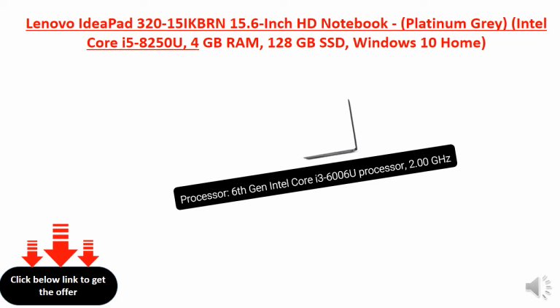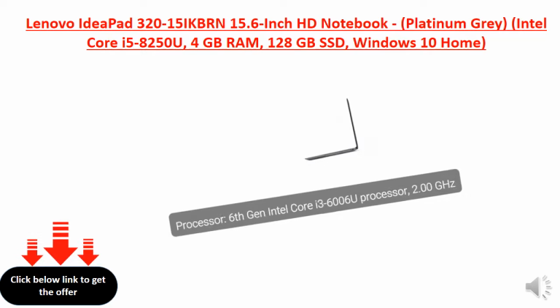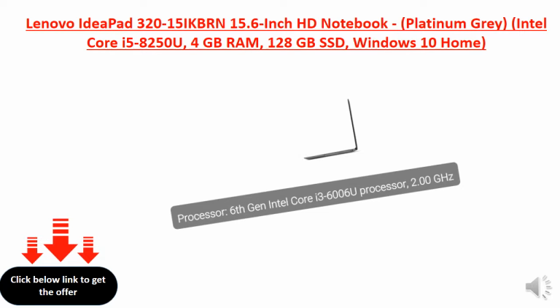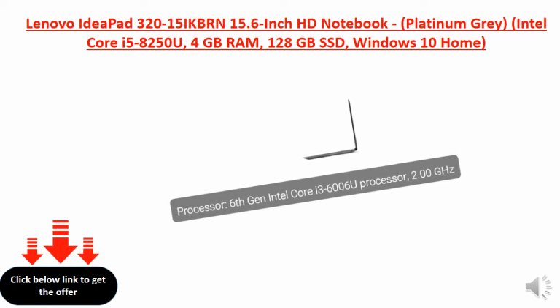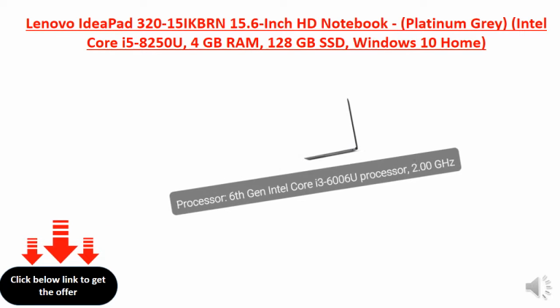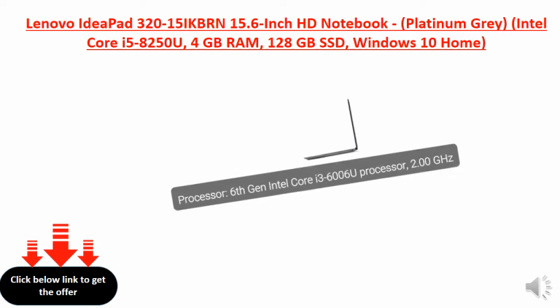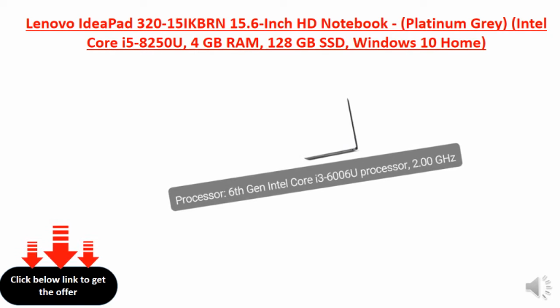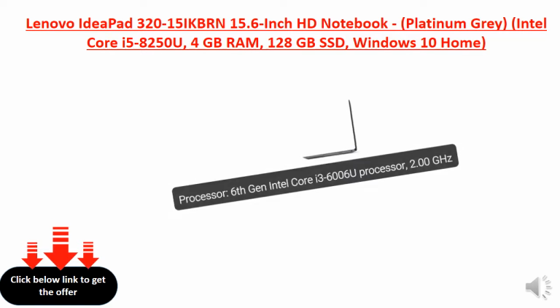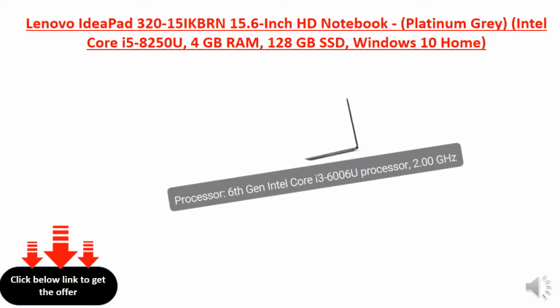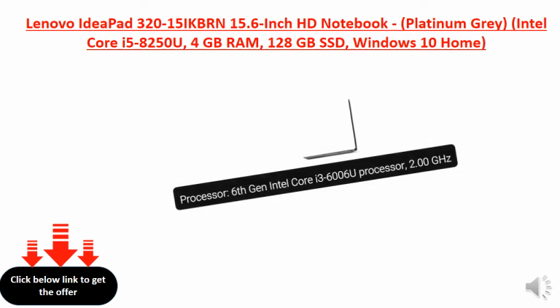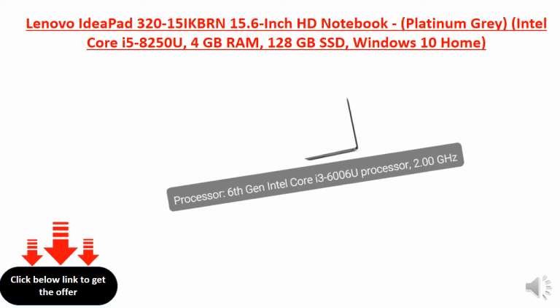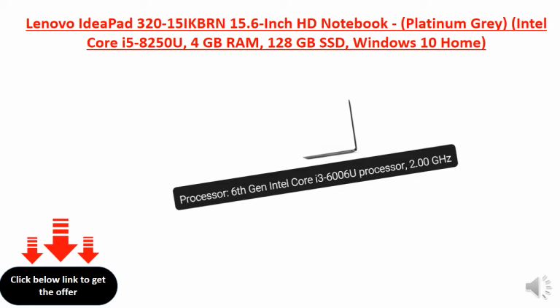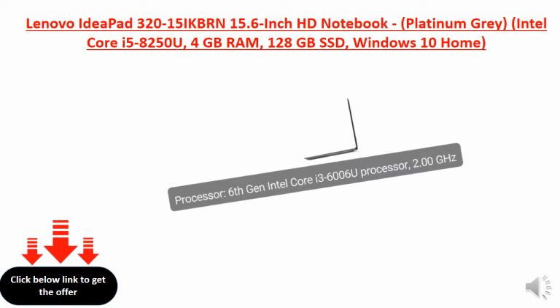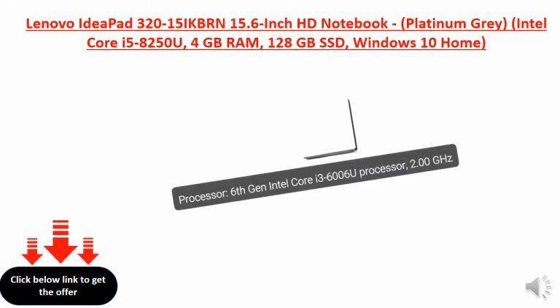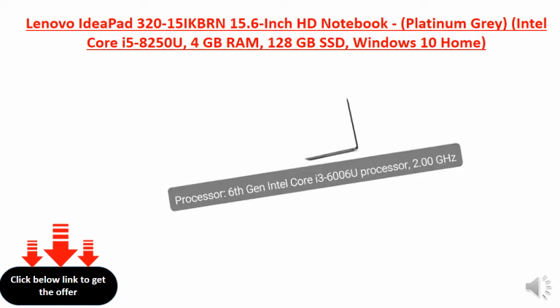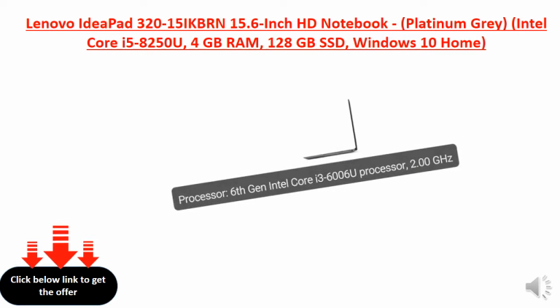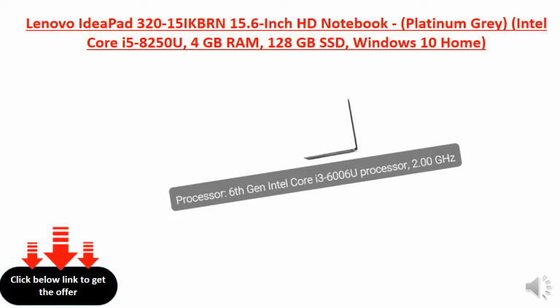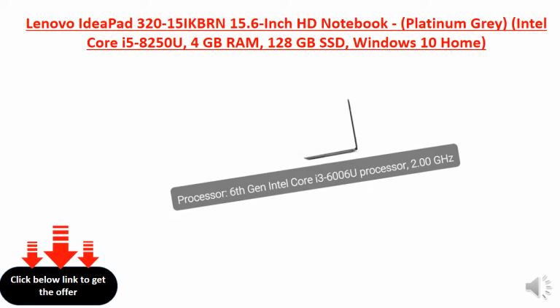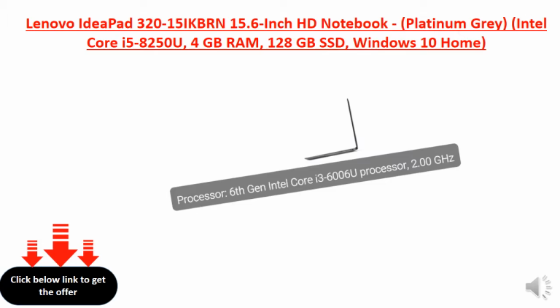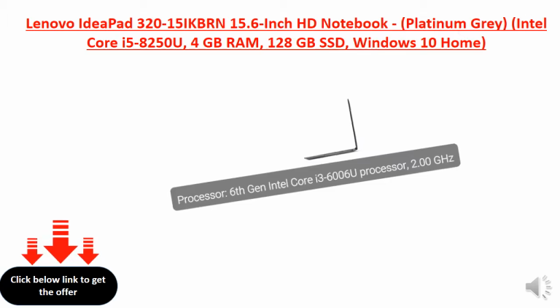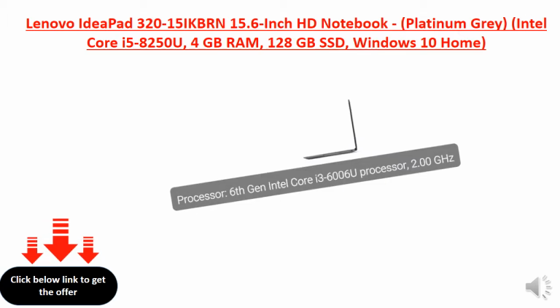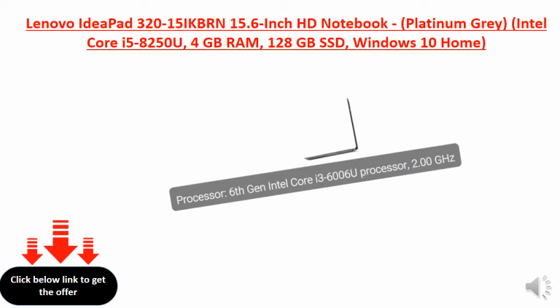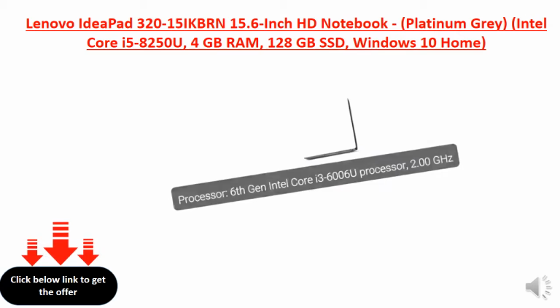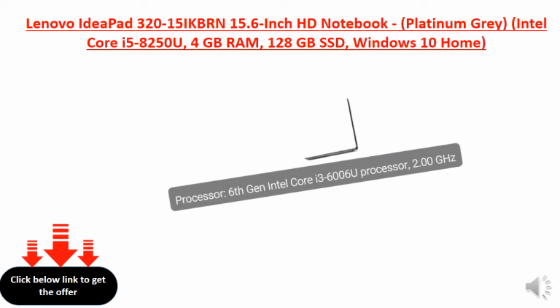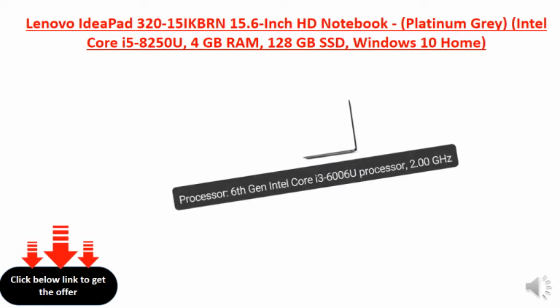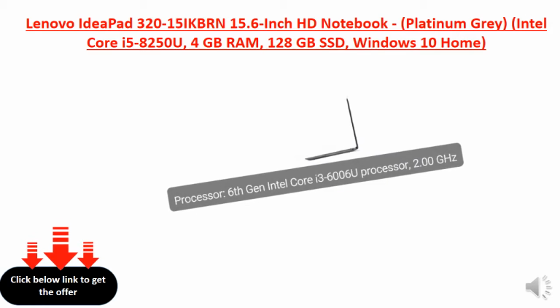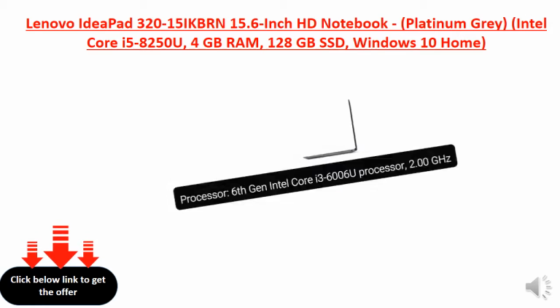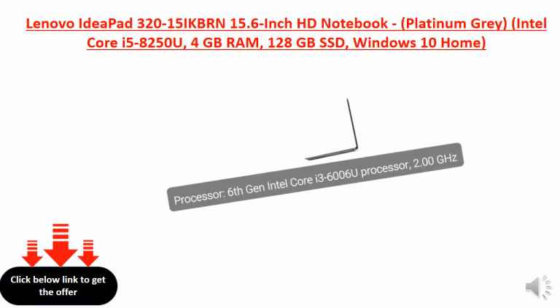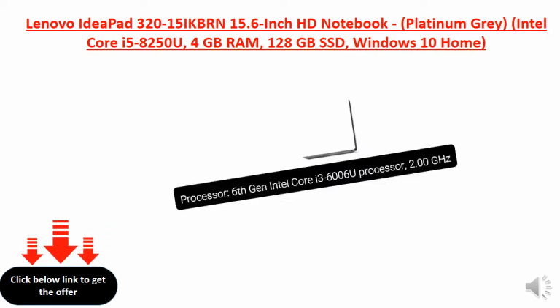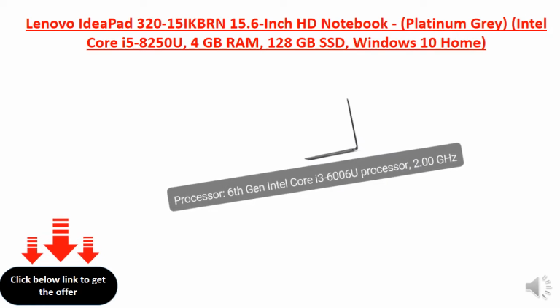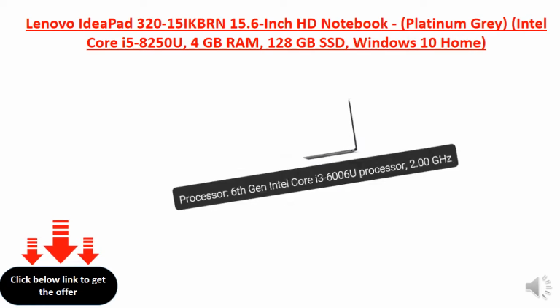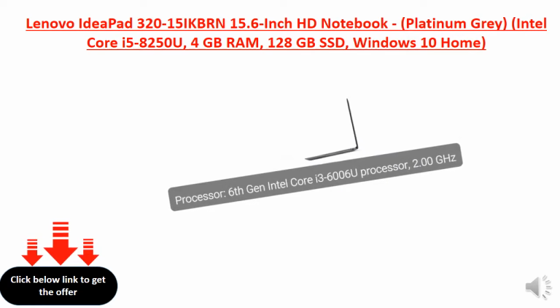Processor: 6th Gen Intel Core i3-6006U Processor, 2.00 Gigahertz.